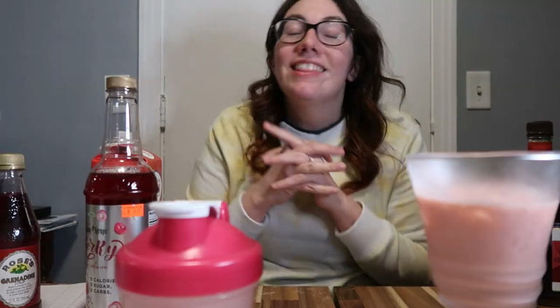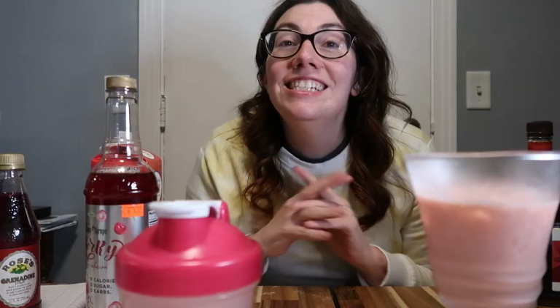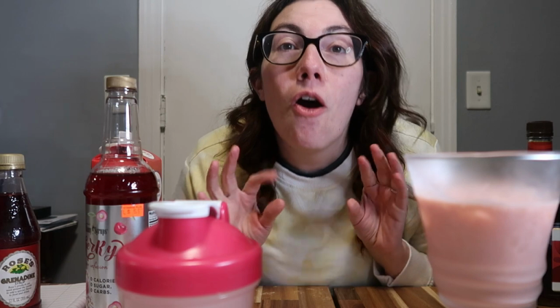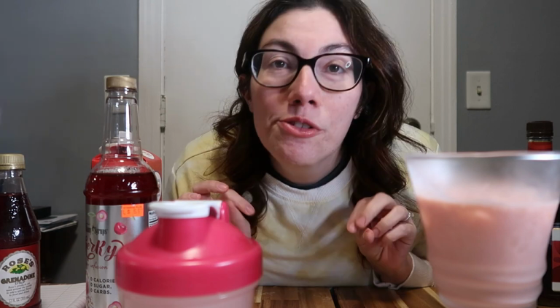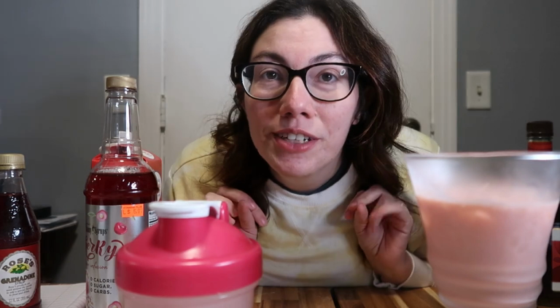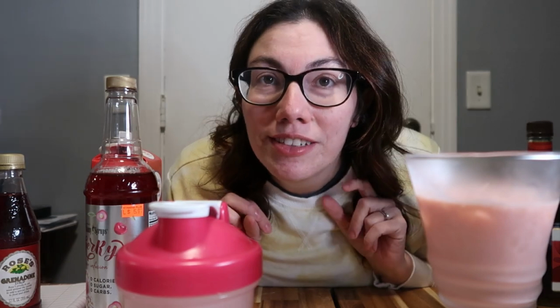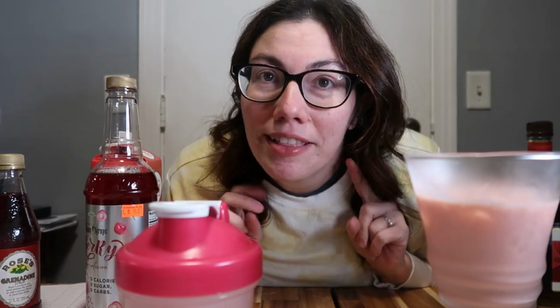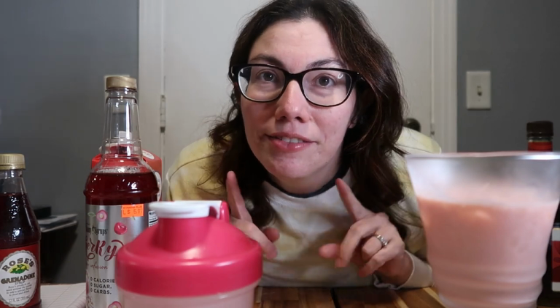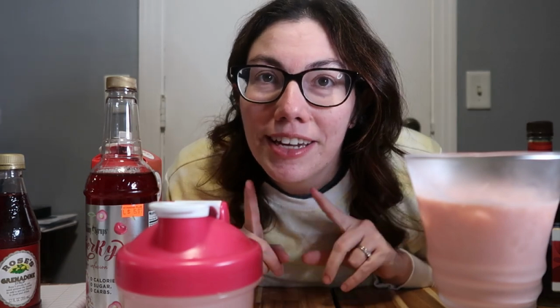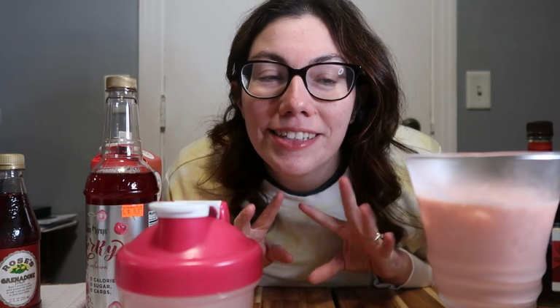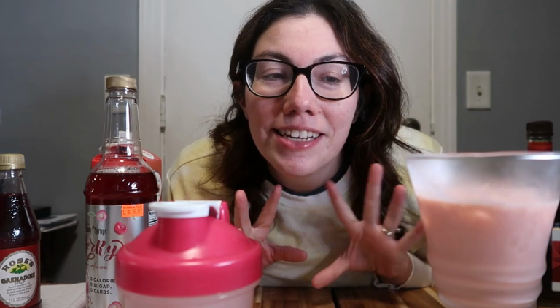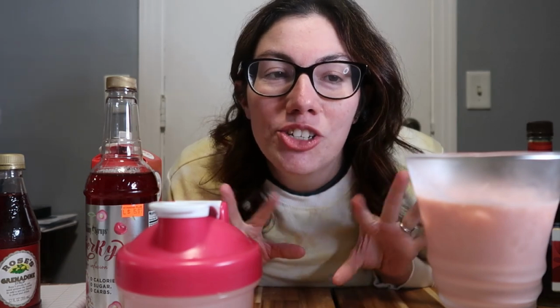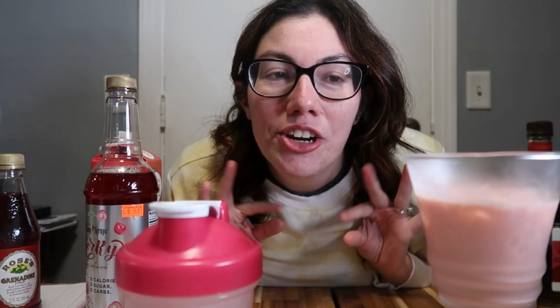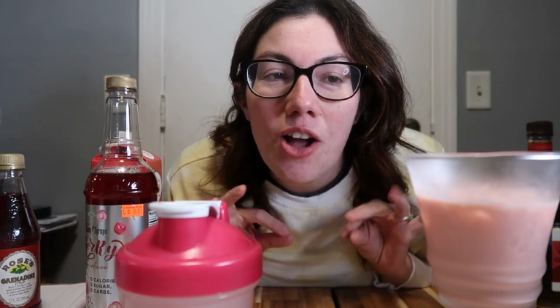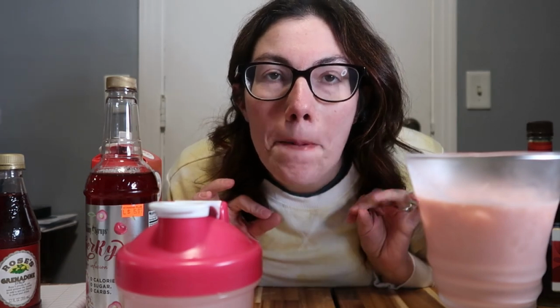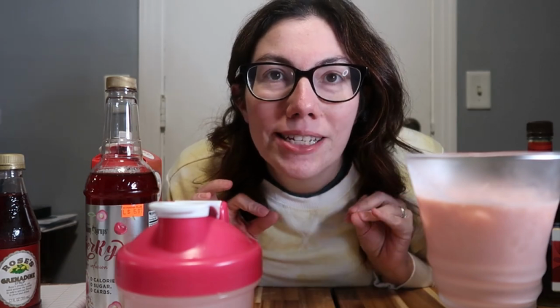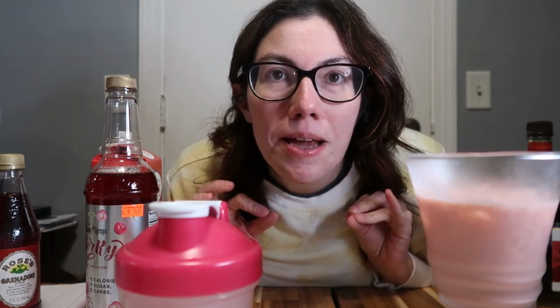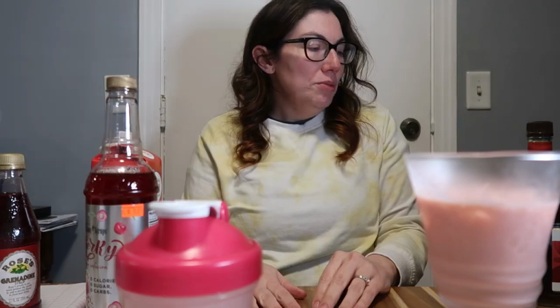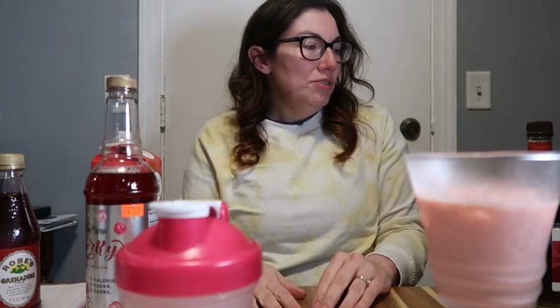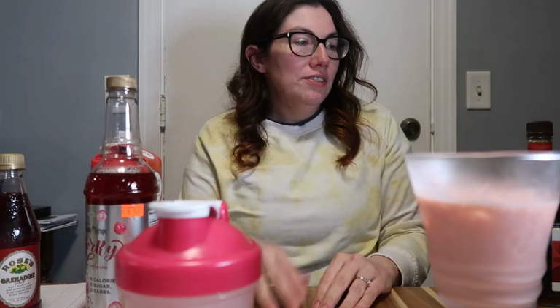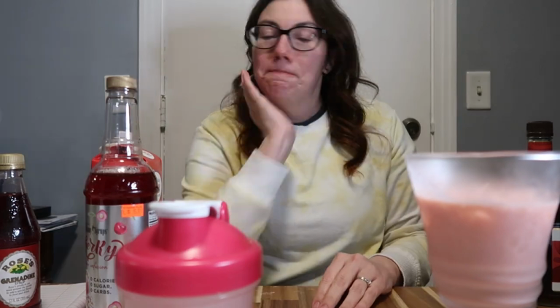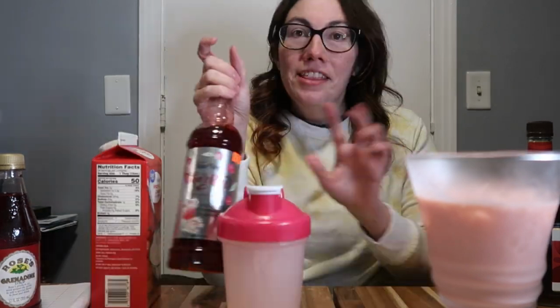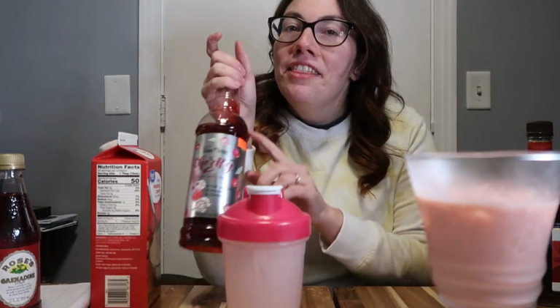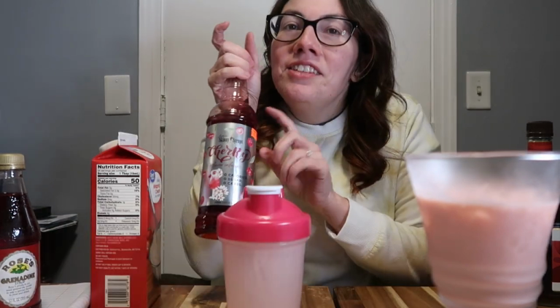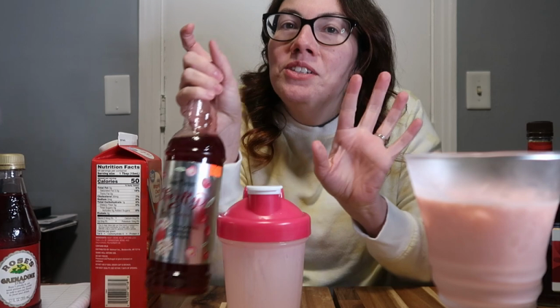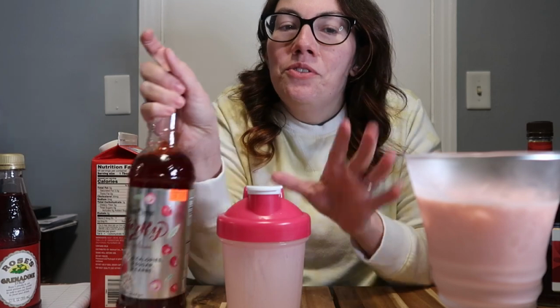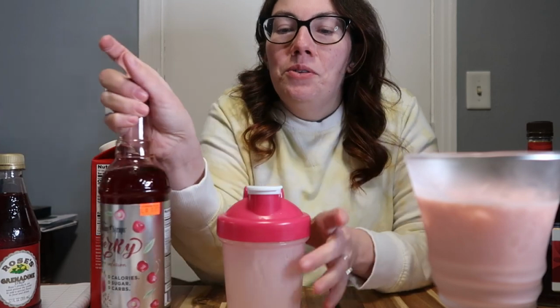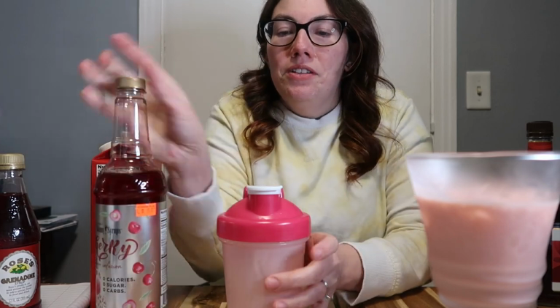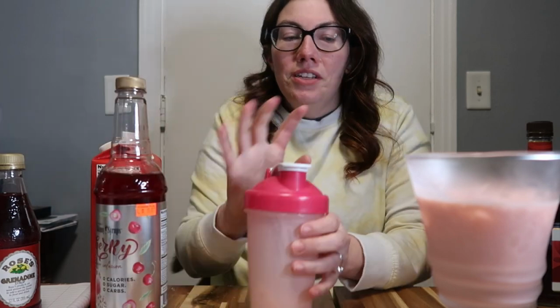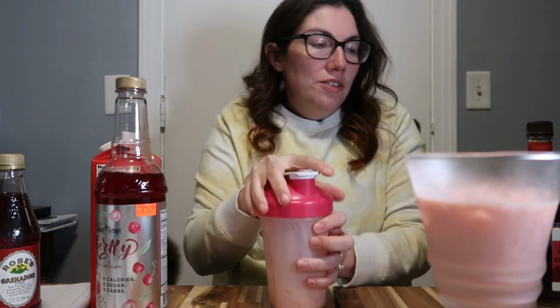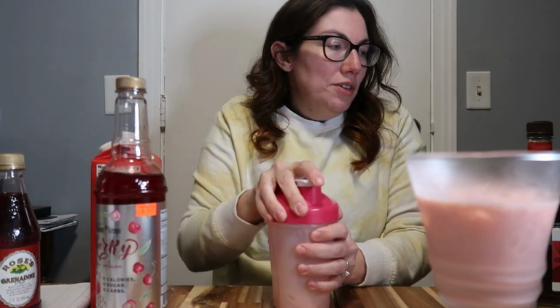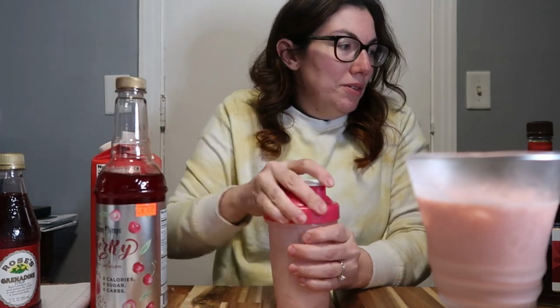That is all the flavors I love. It's like a cherry almond creamy flavor. I think that's going to go very well.